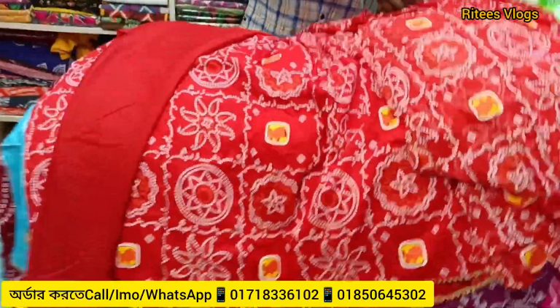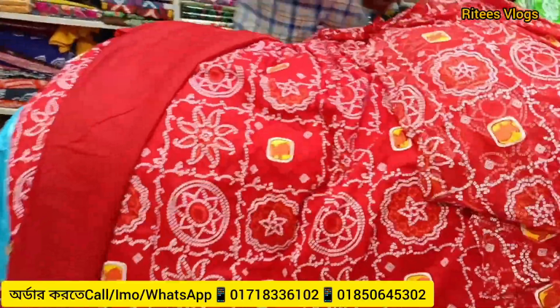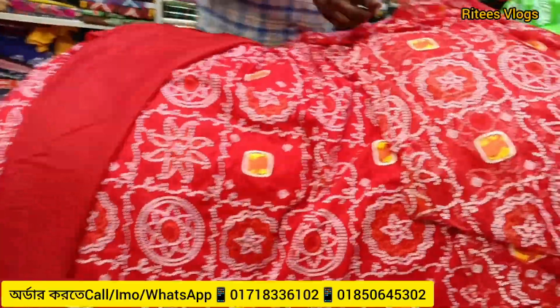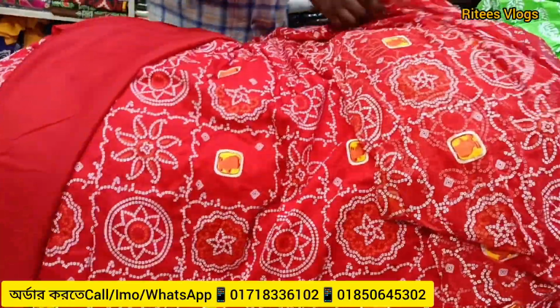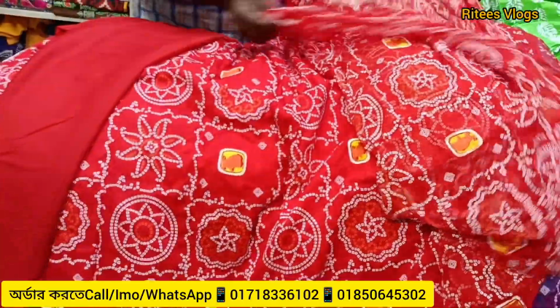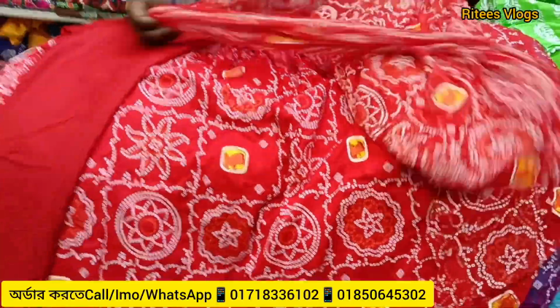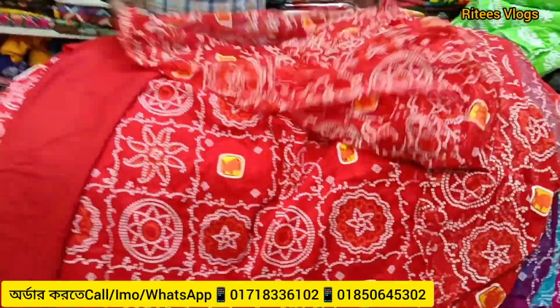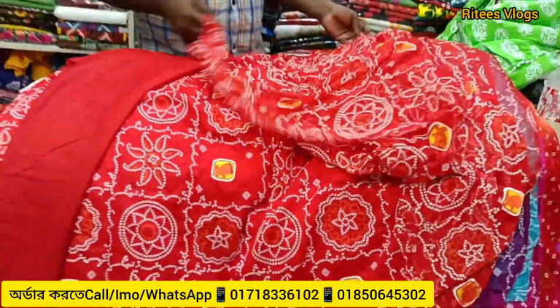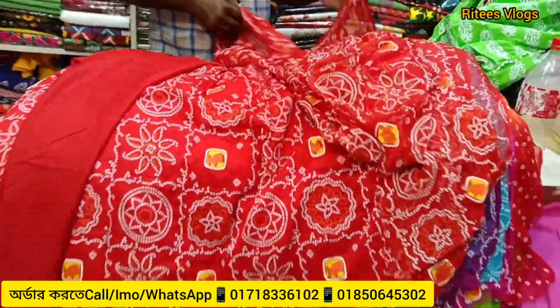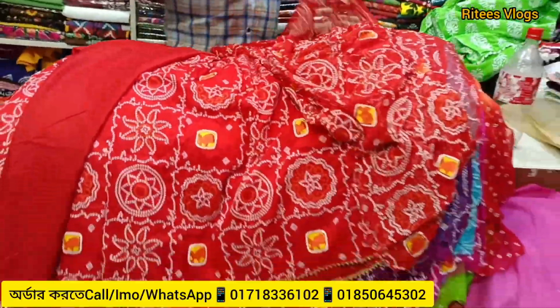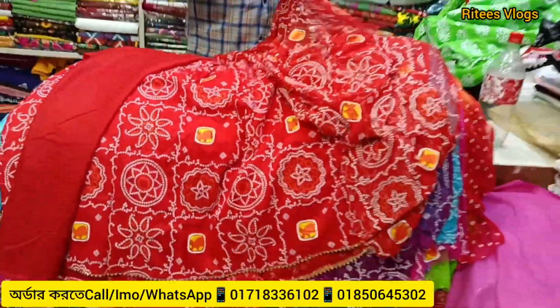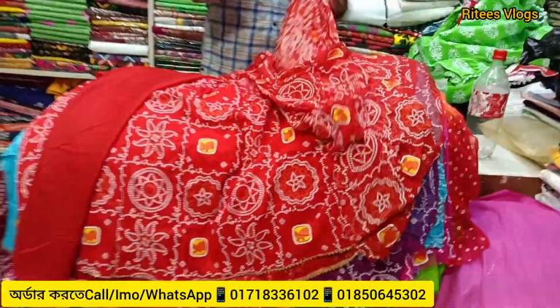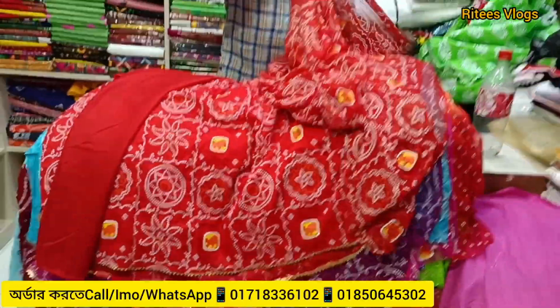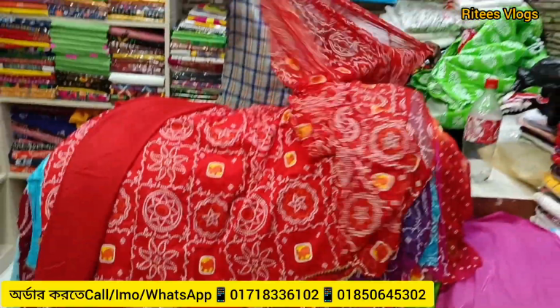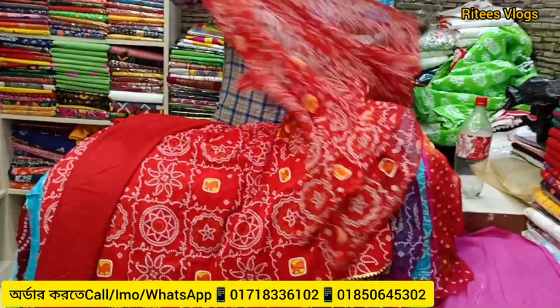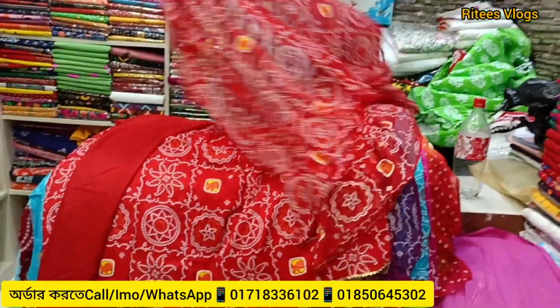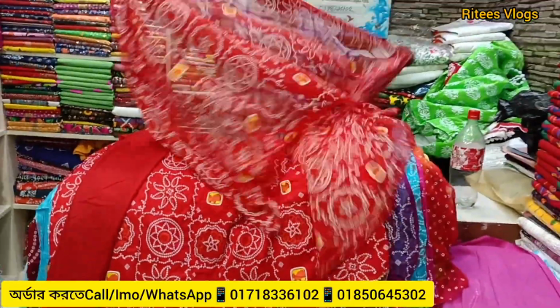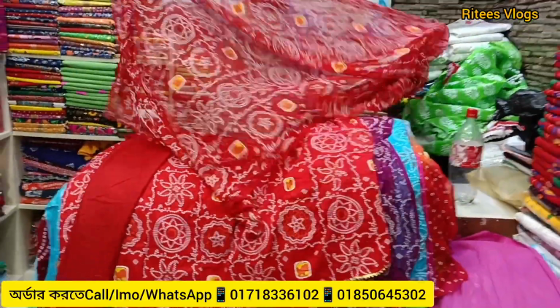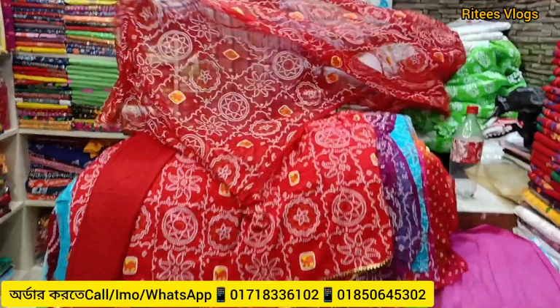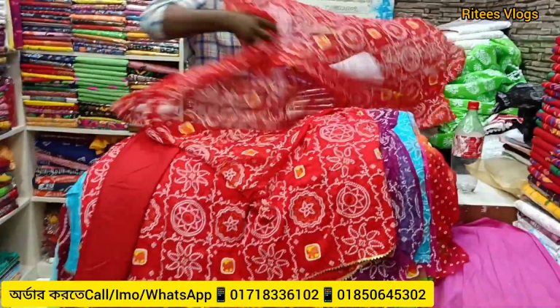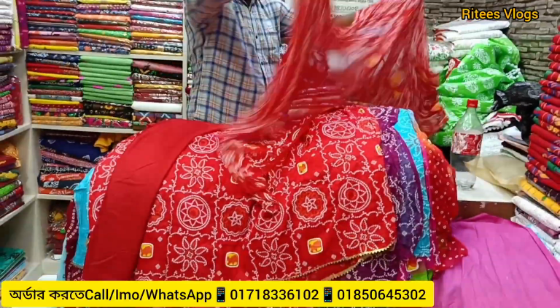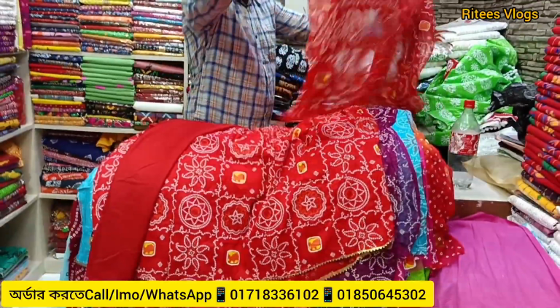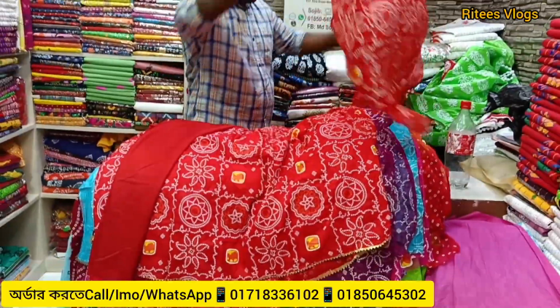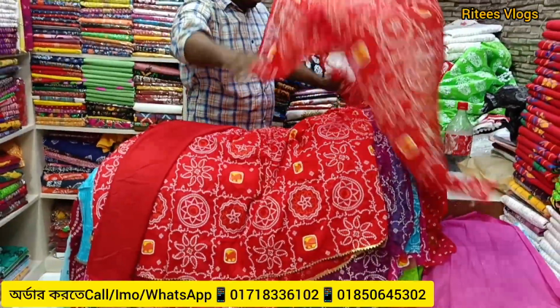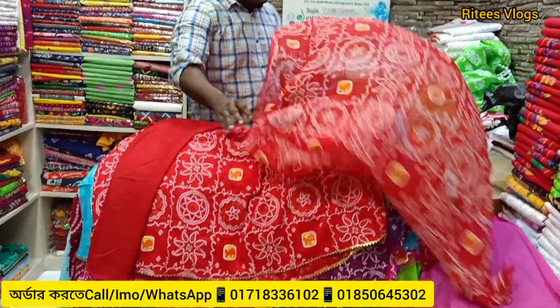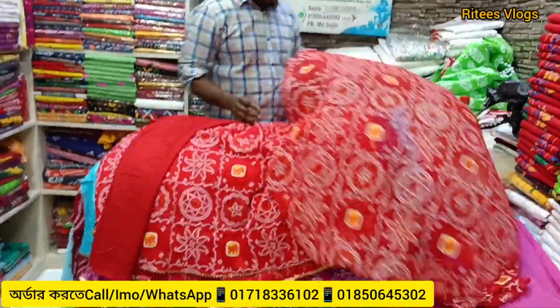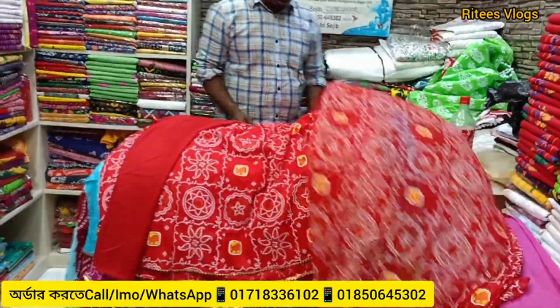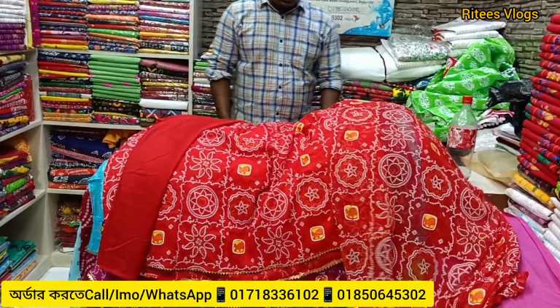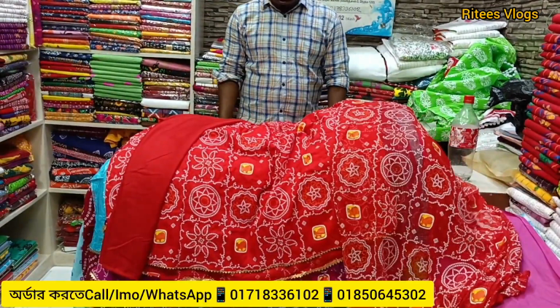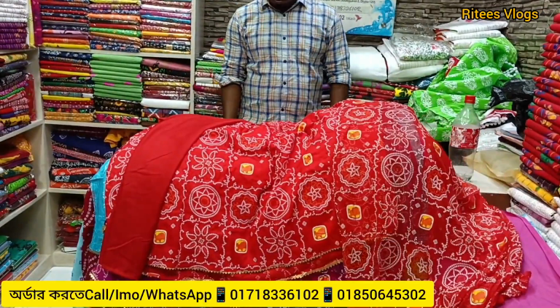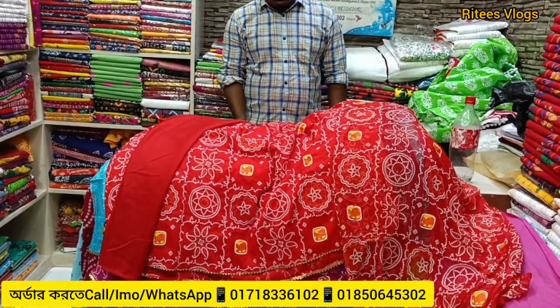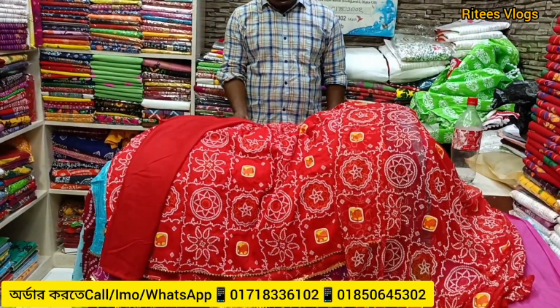Hello everyone, Assalamu alaikum, welcome back to another new vlog. Today's vlog, I am showing Dharun's collection.